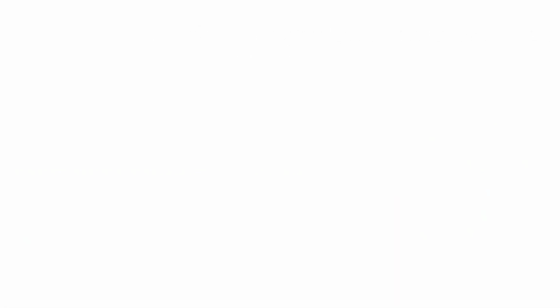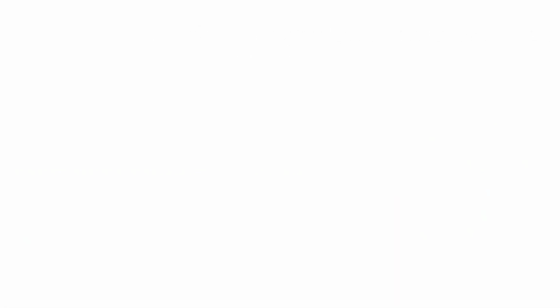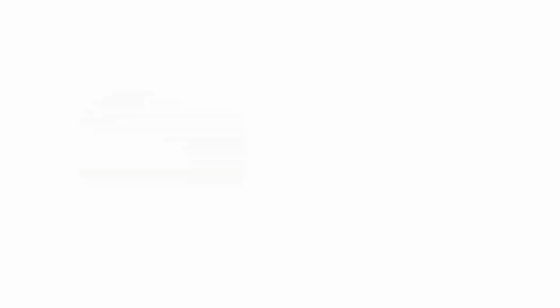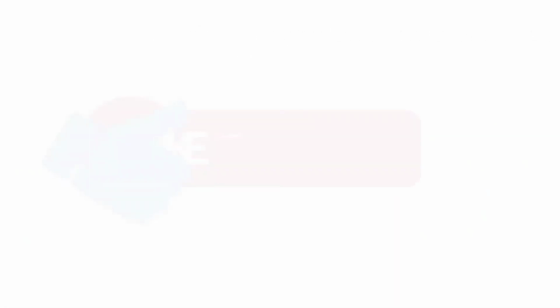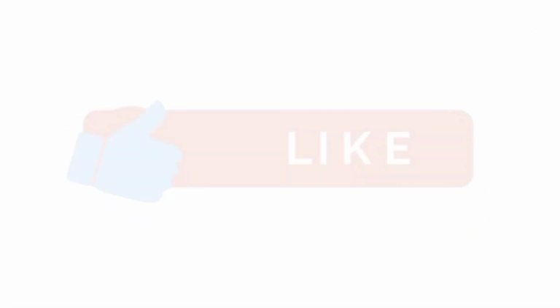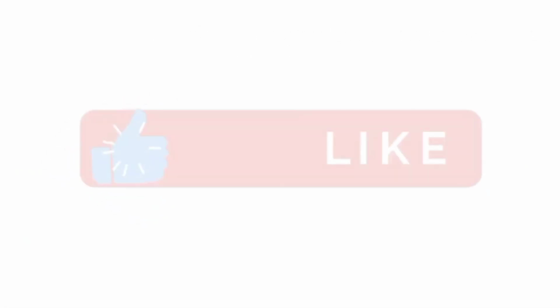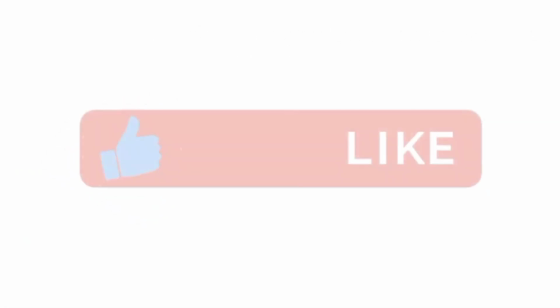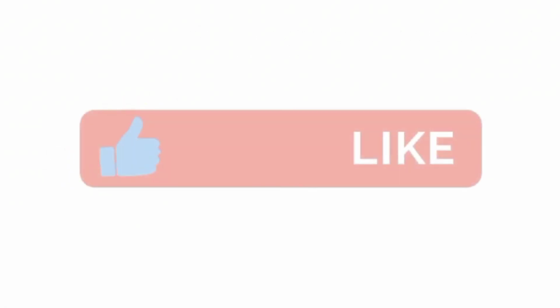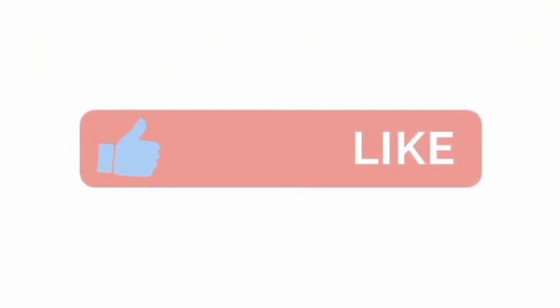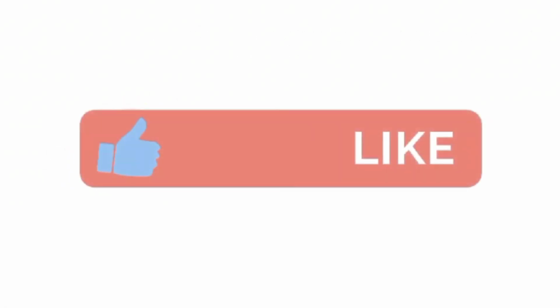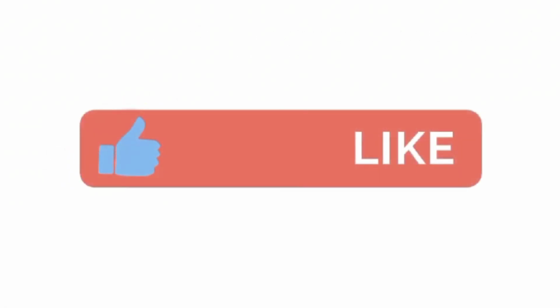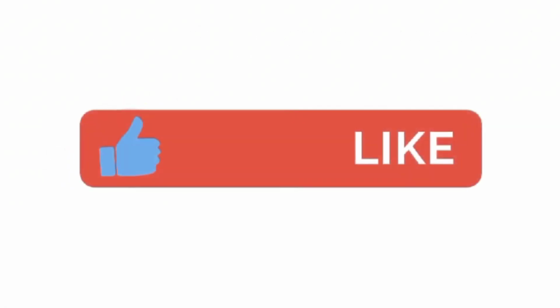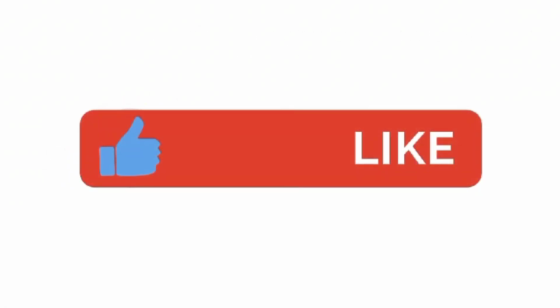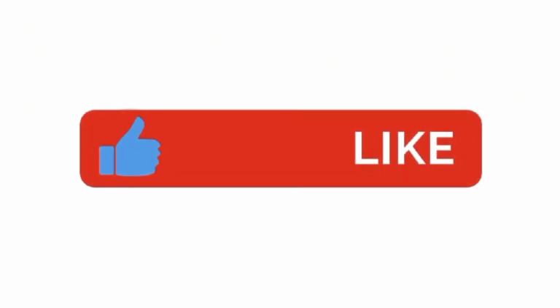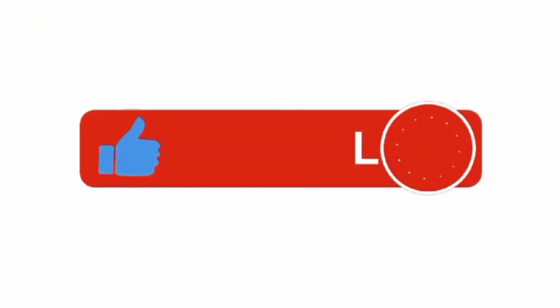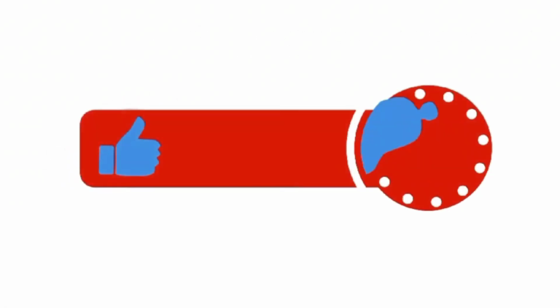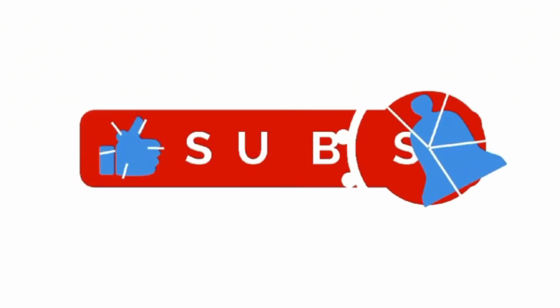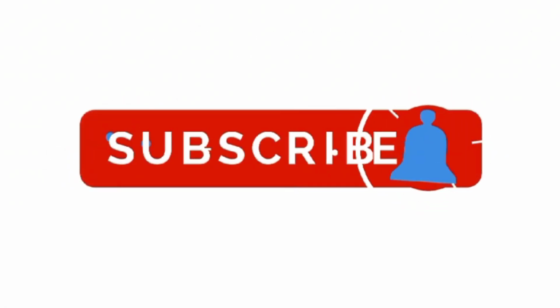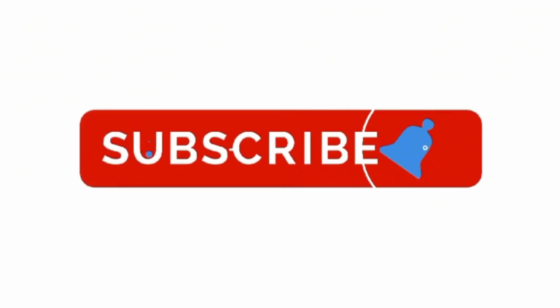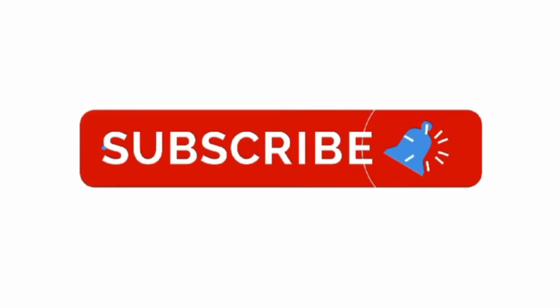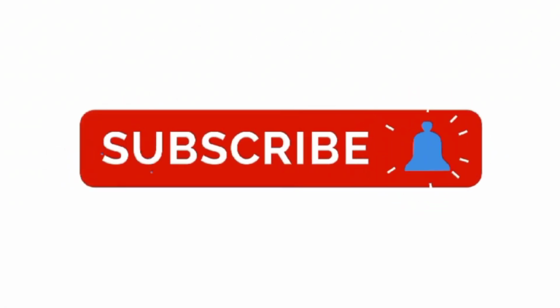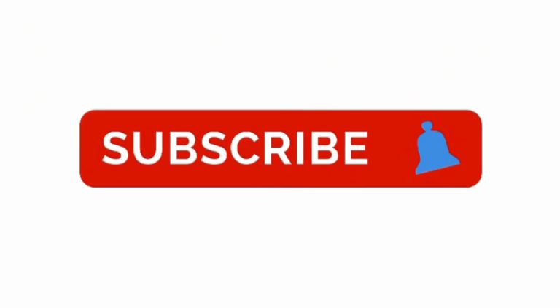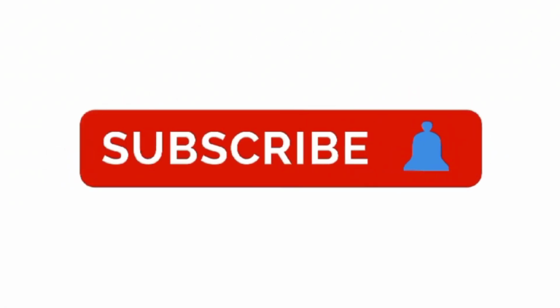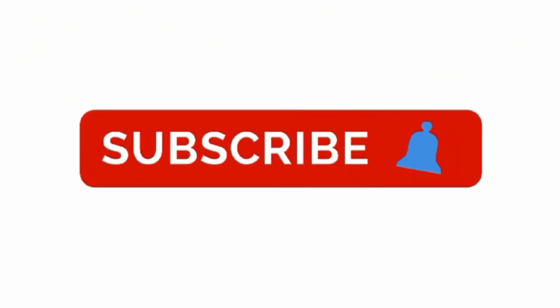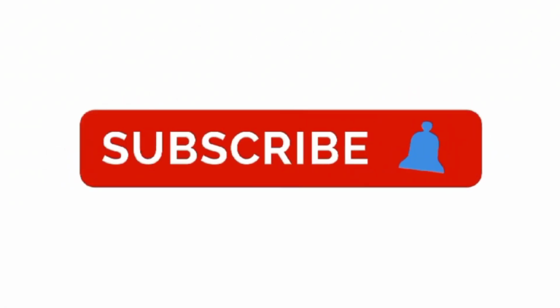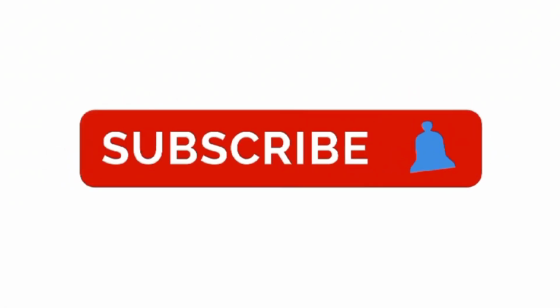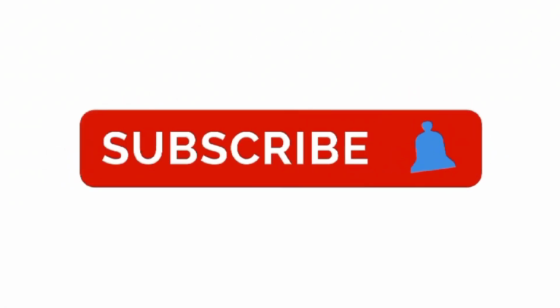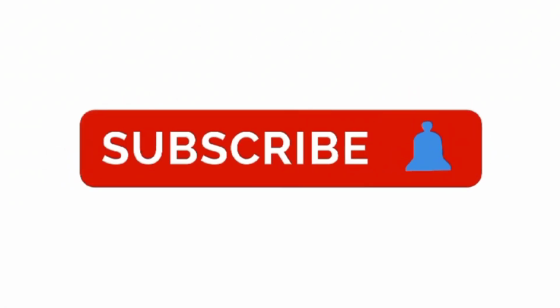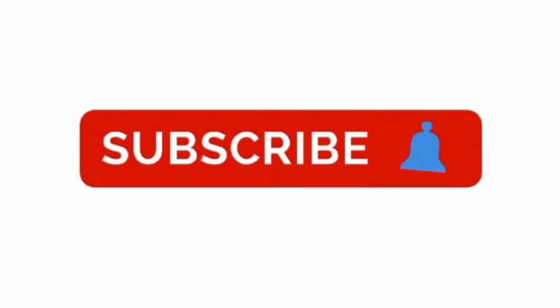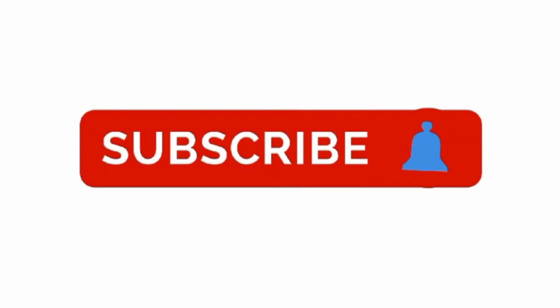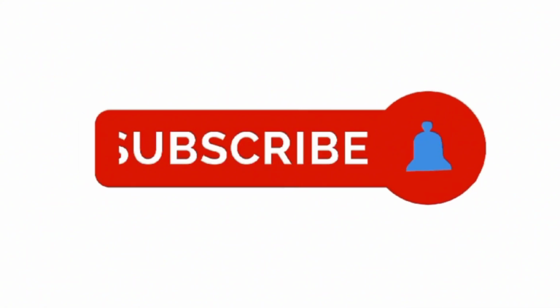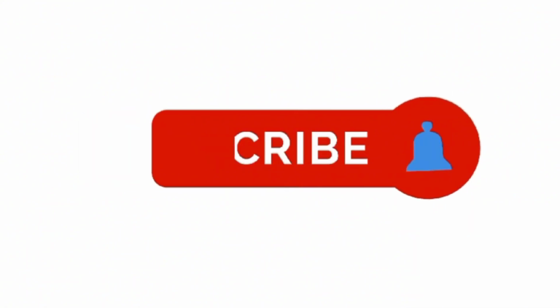Don't forget to like the video, subscribe to our channel. See you in the next video. Goodbye.